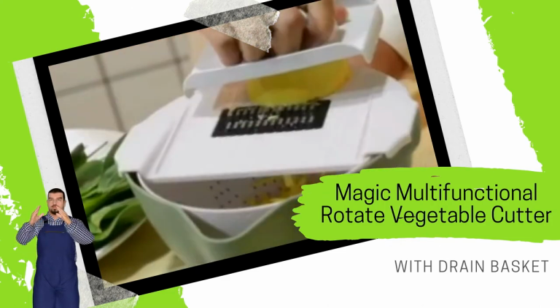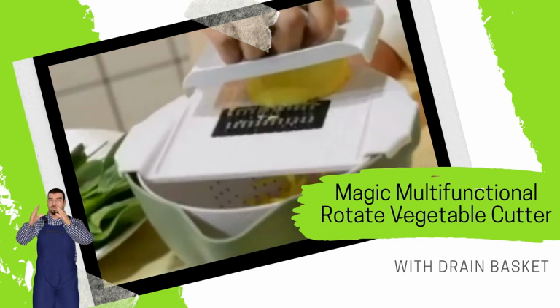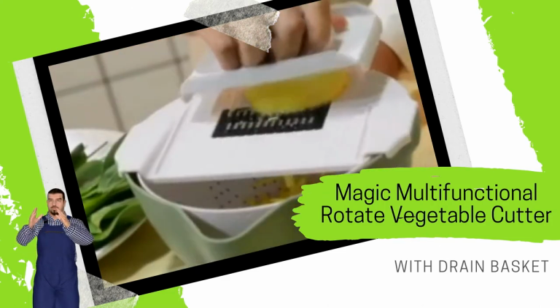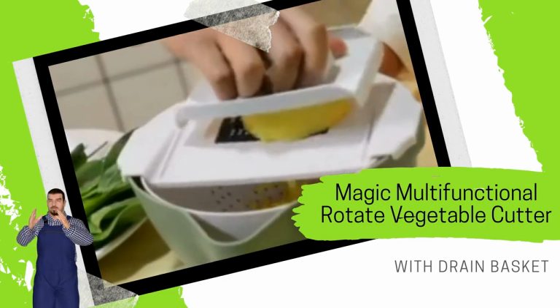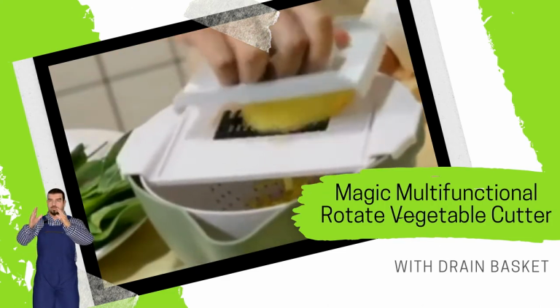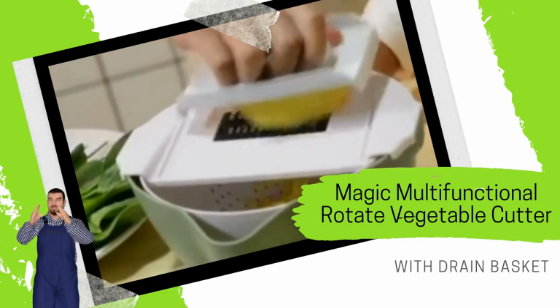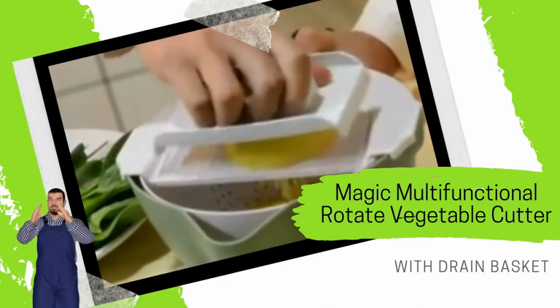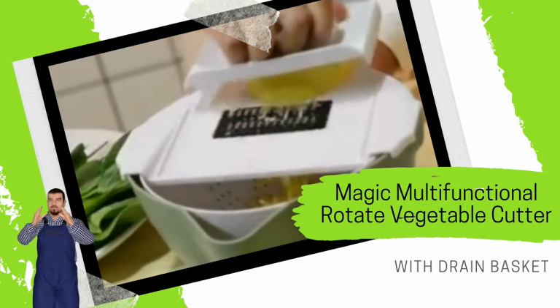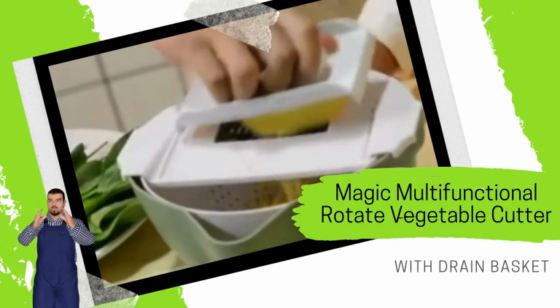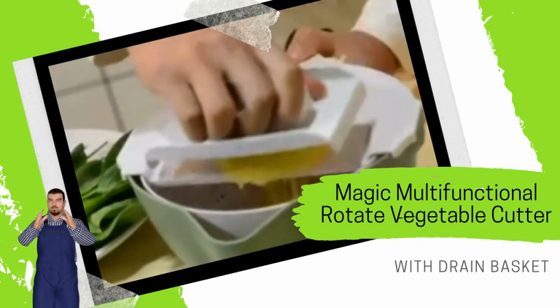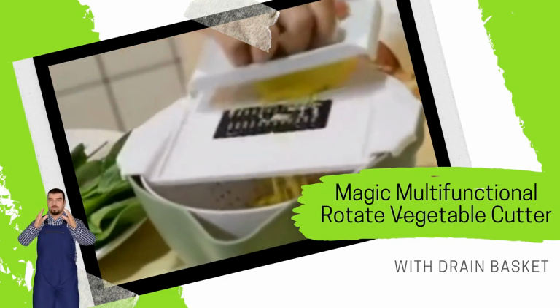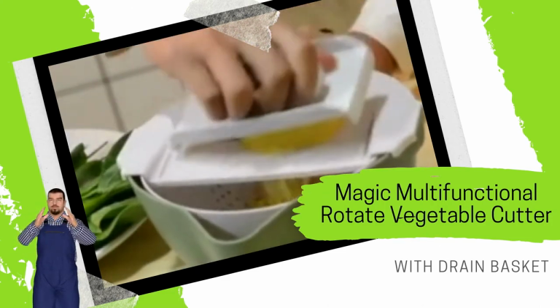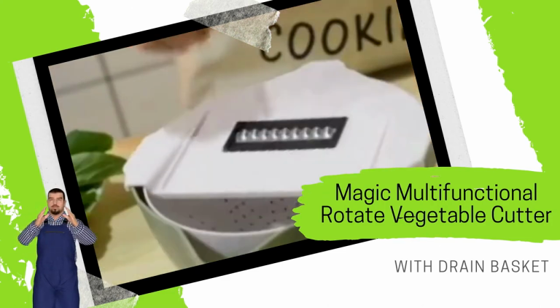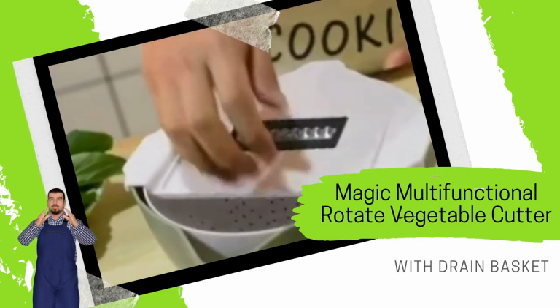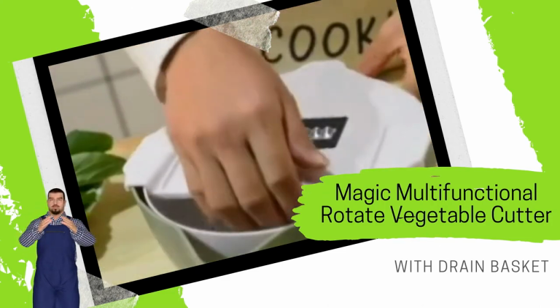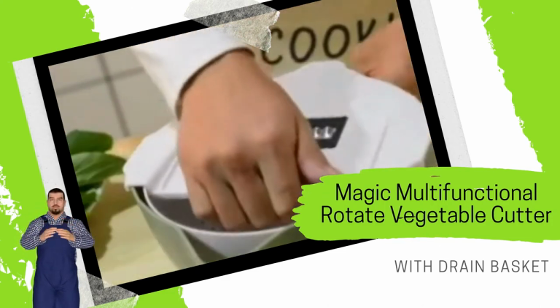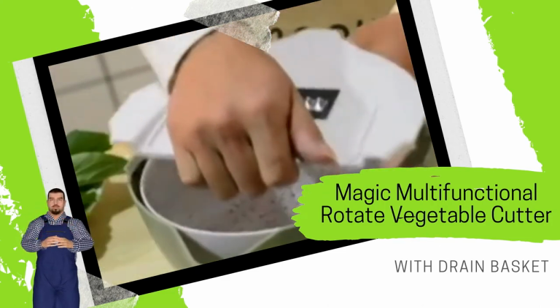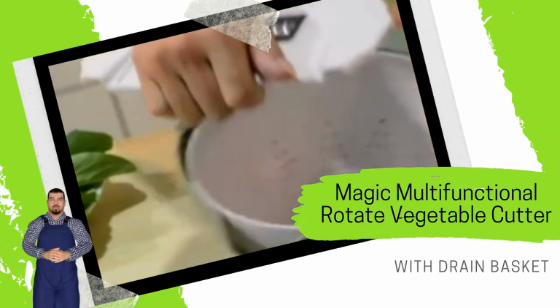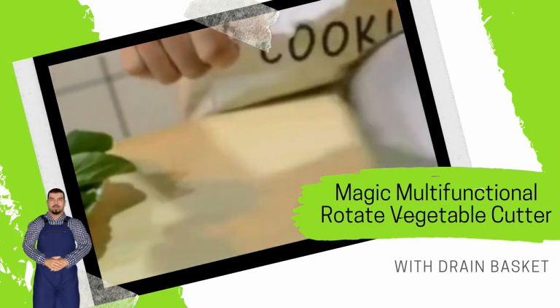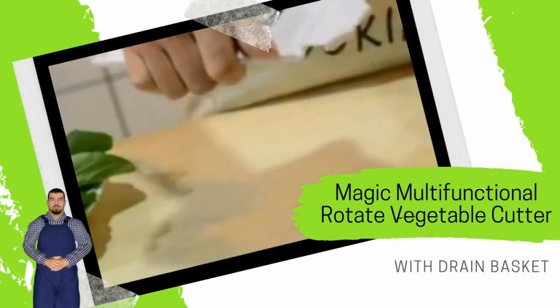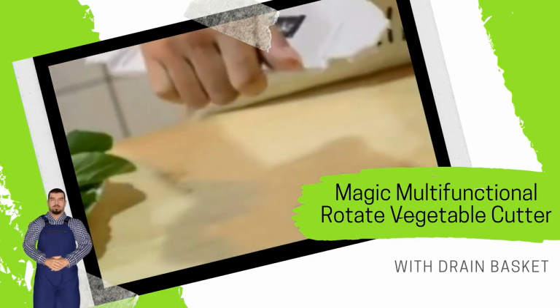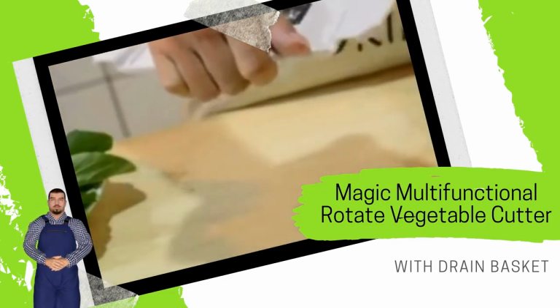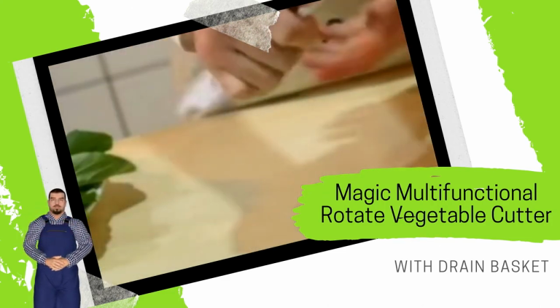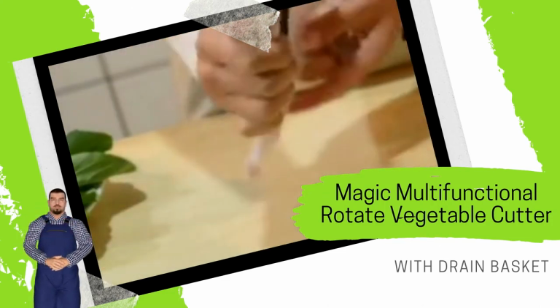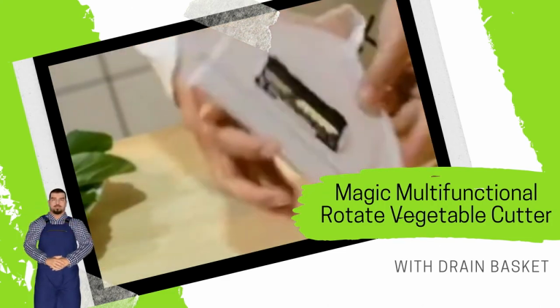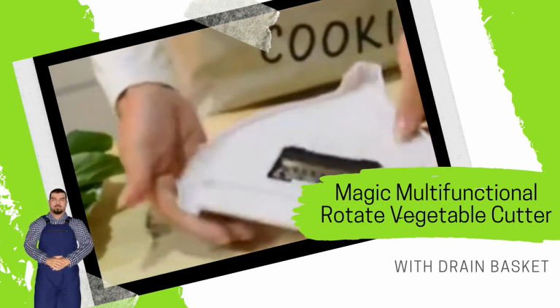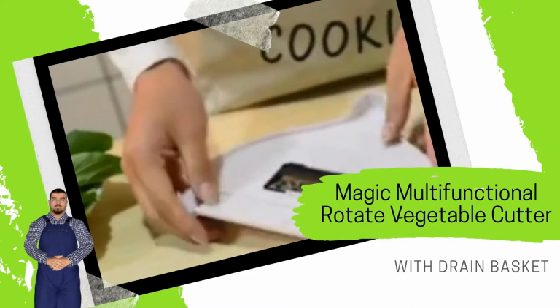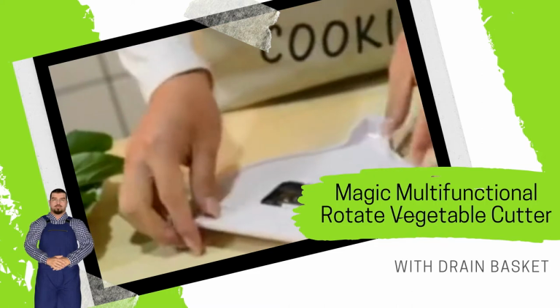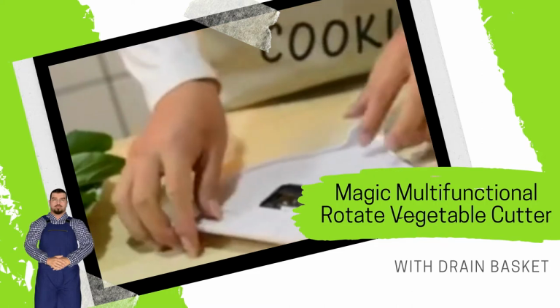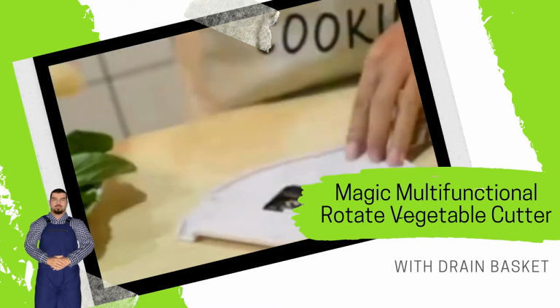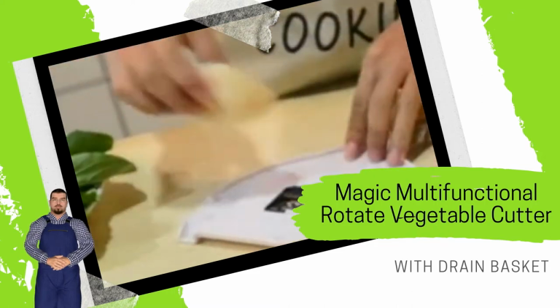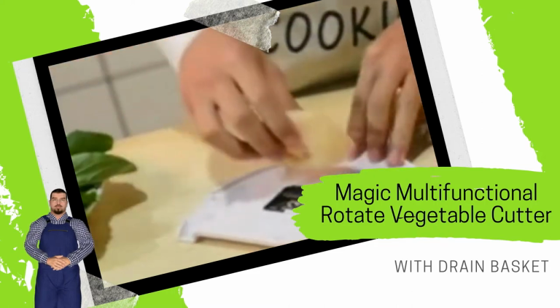Suitable for a variety of vegetables, such as carrots, cucumbers, potatoes, and other vegetables.